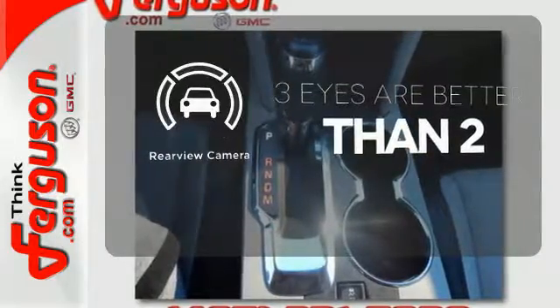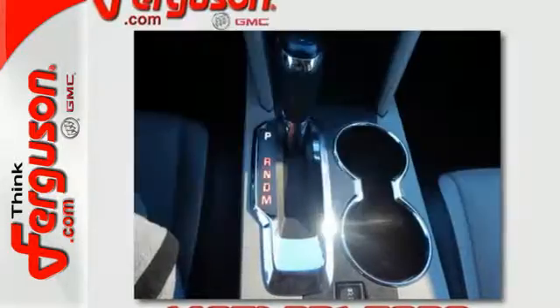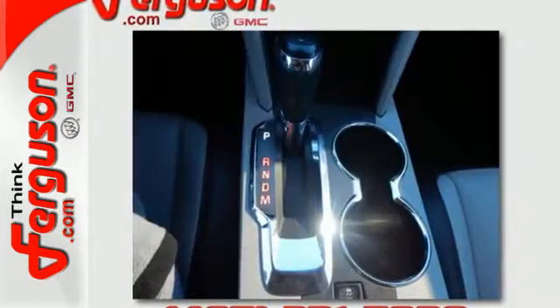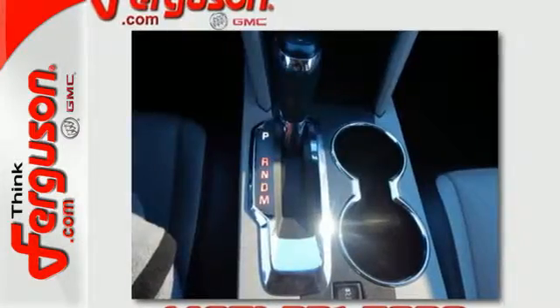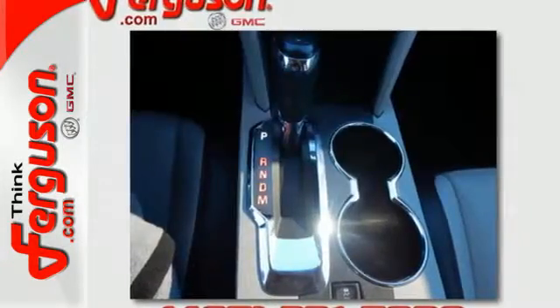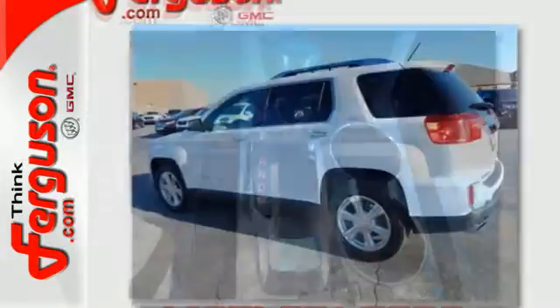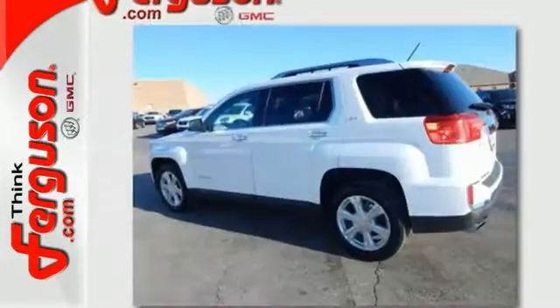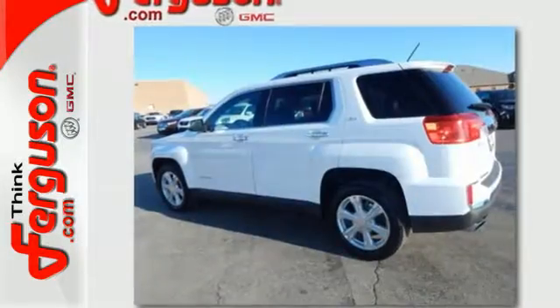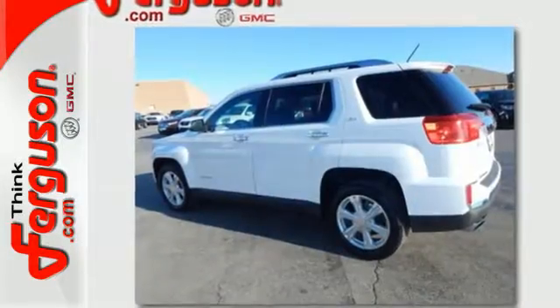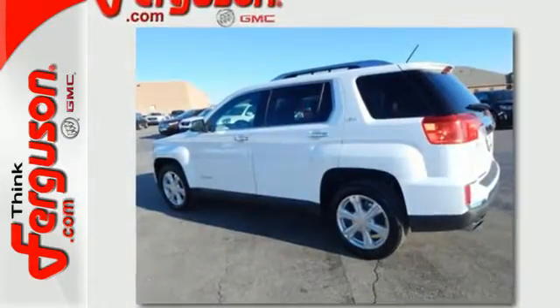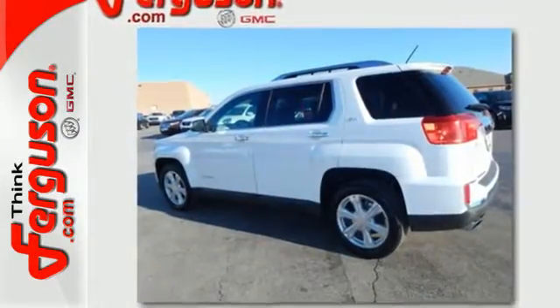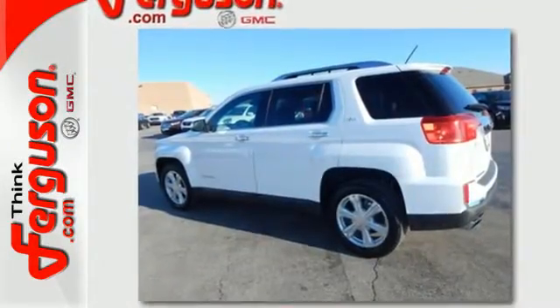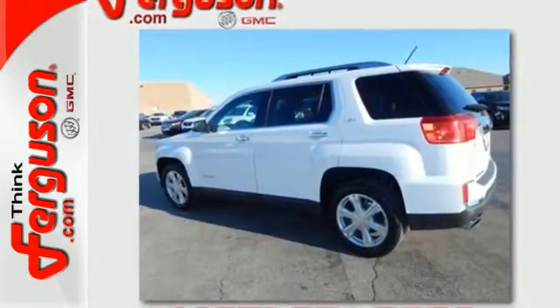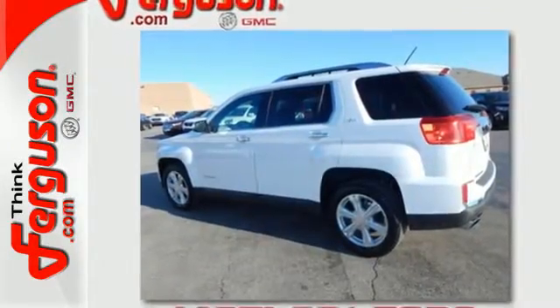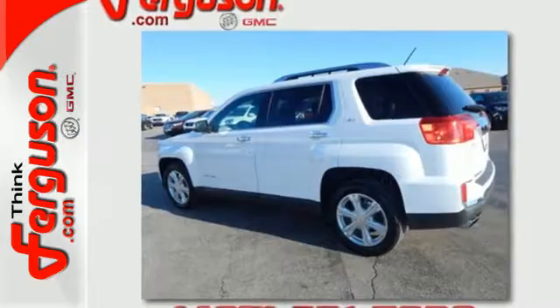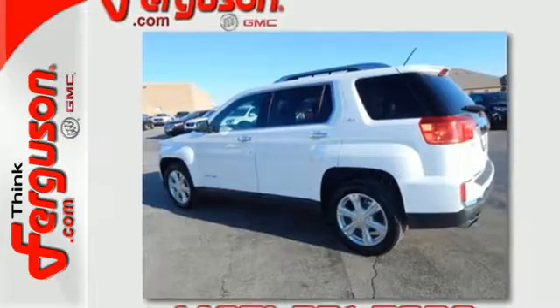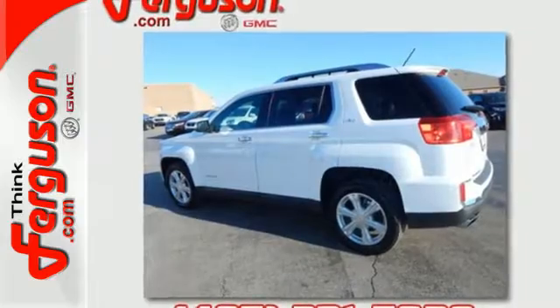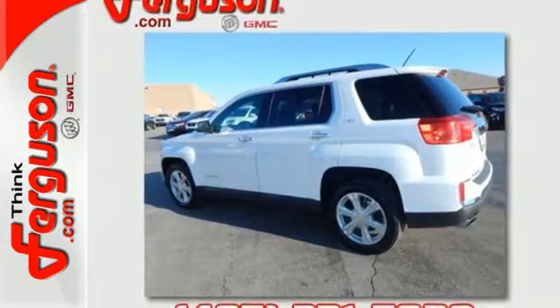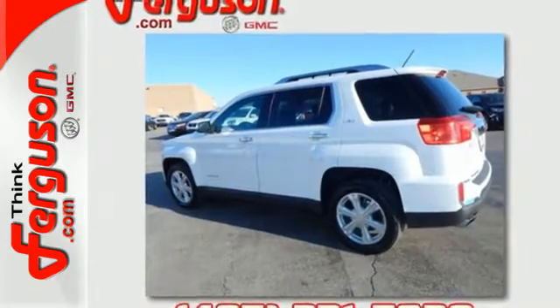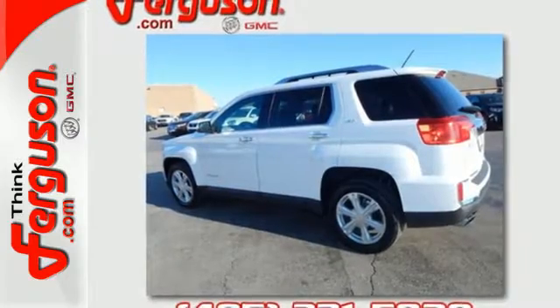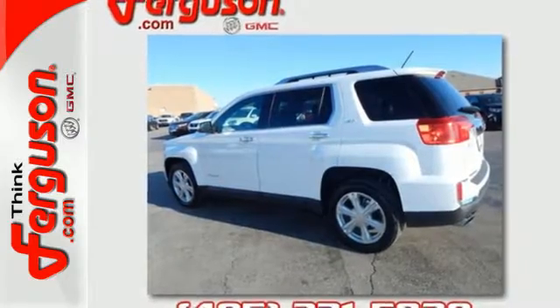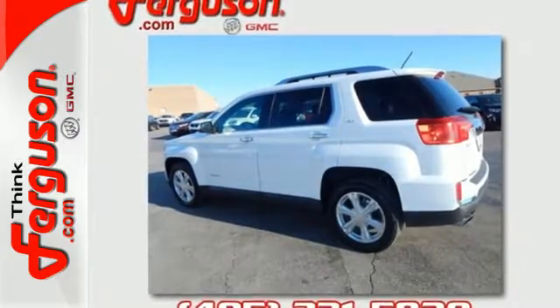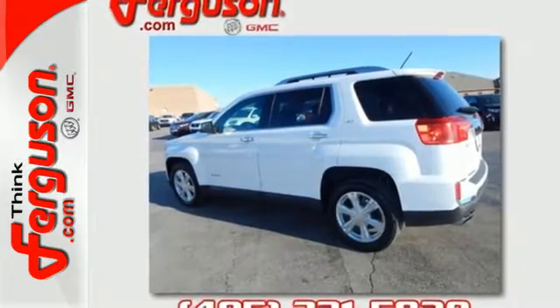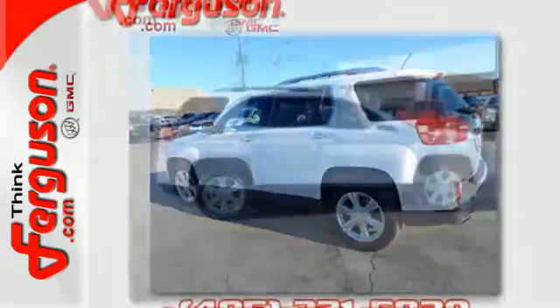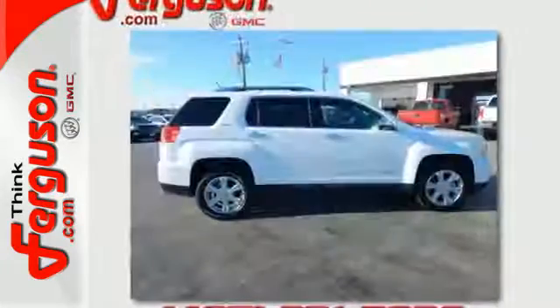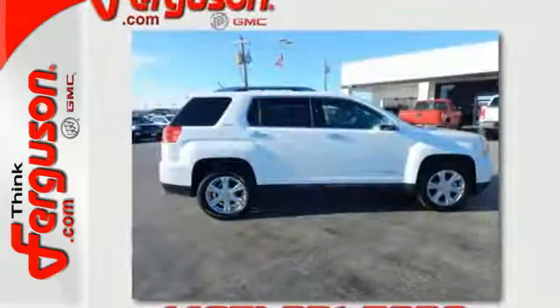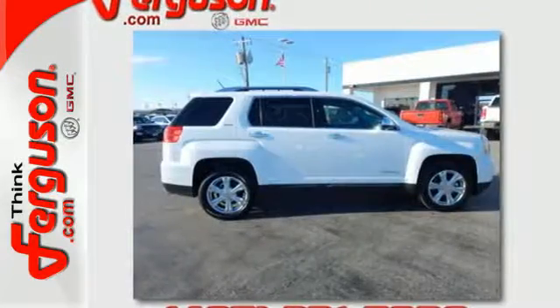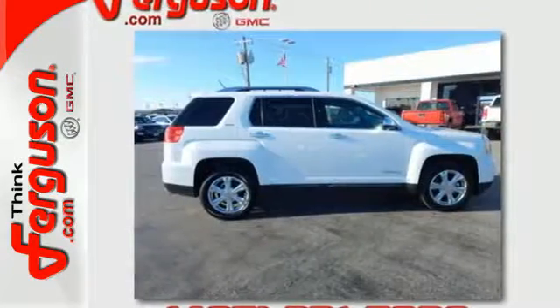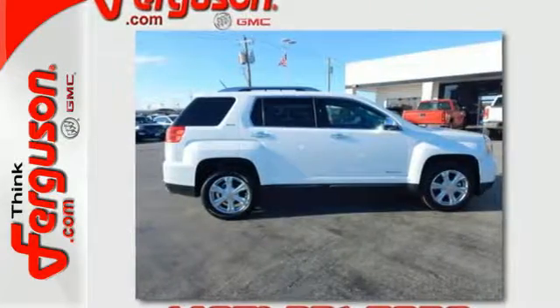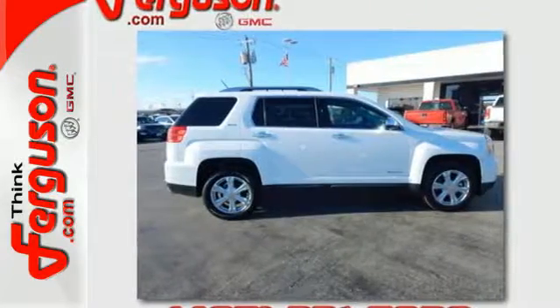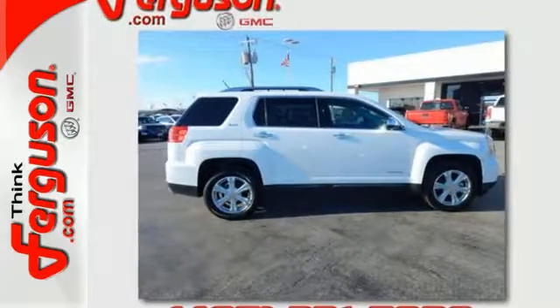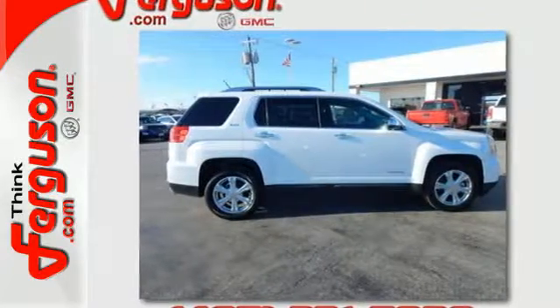Enjoy amazing space in a crossover SUV that treats you to a quiet, luxurious ride. Test drive it today.